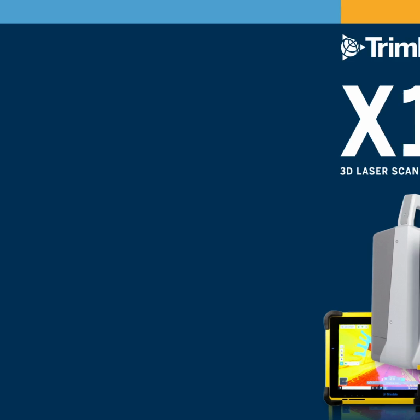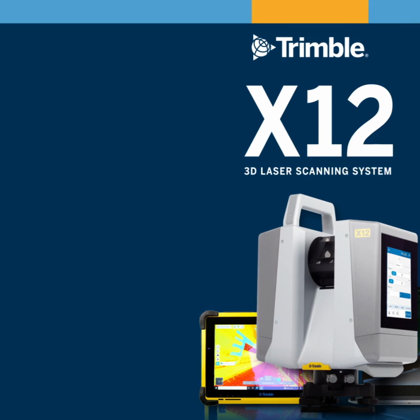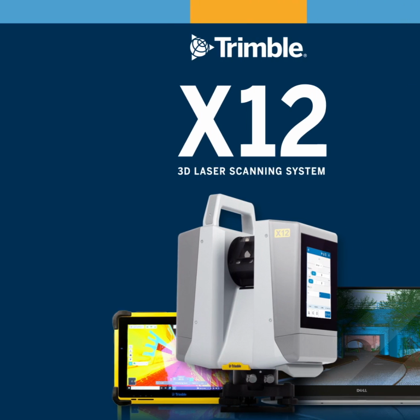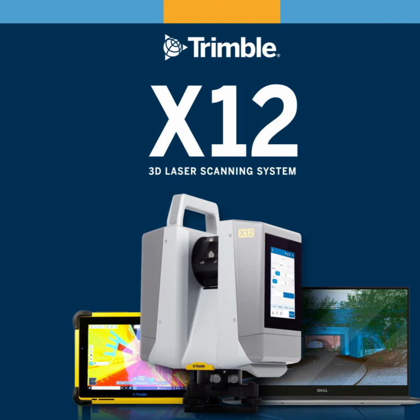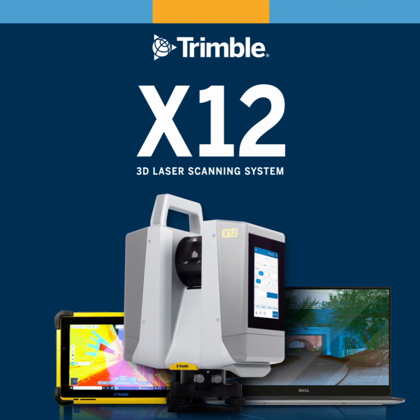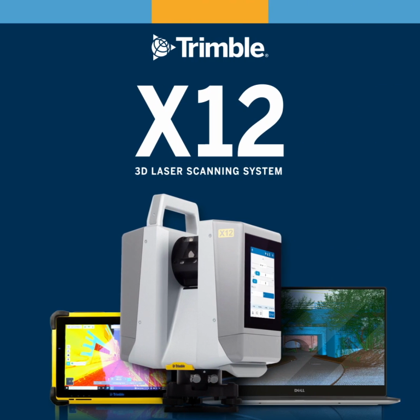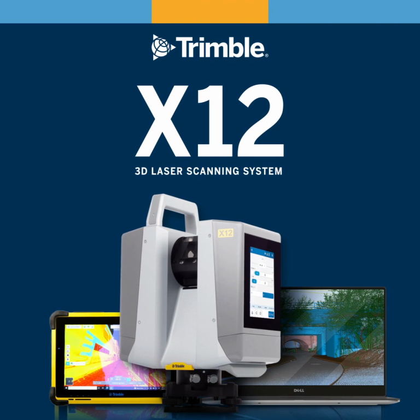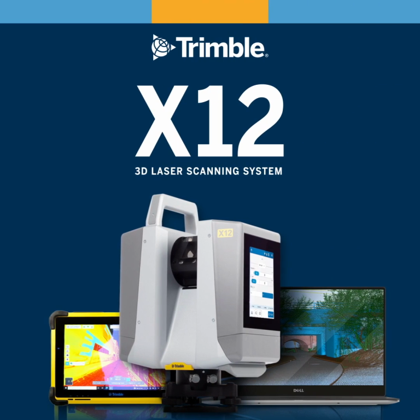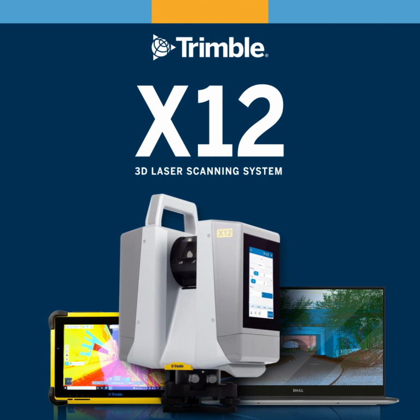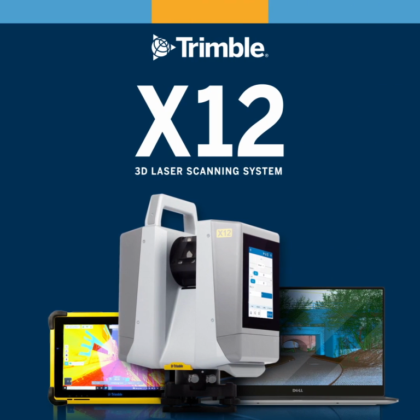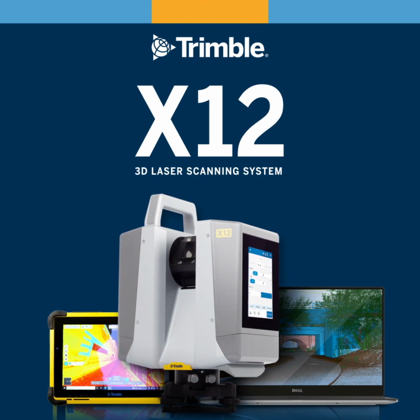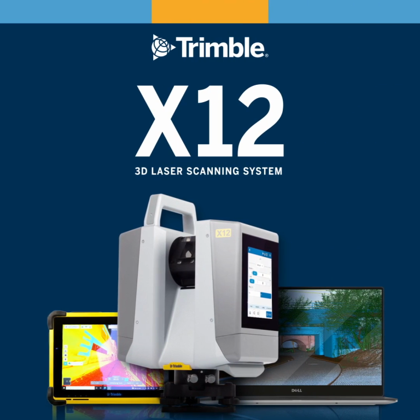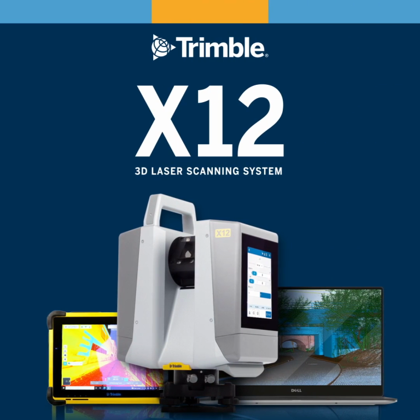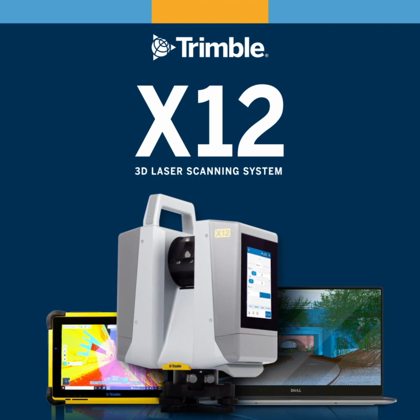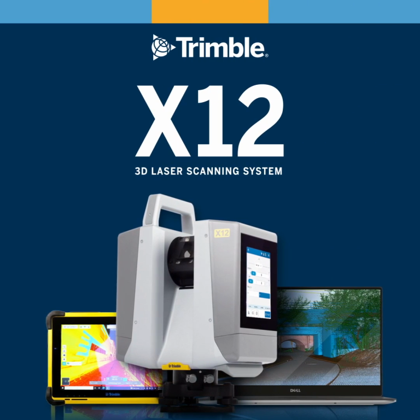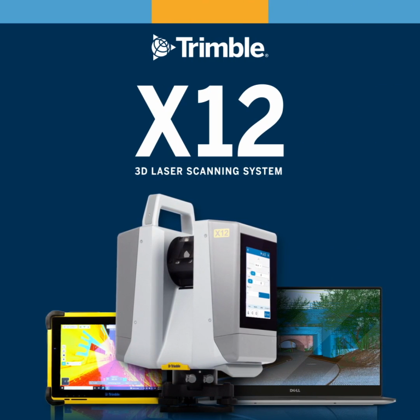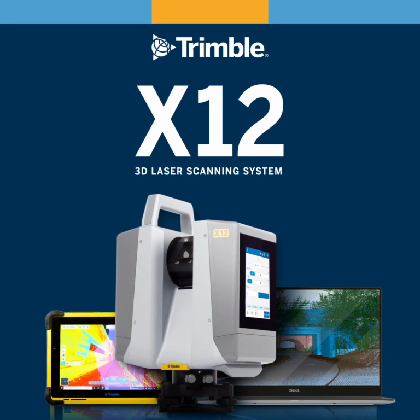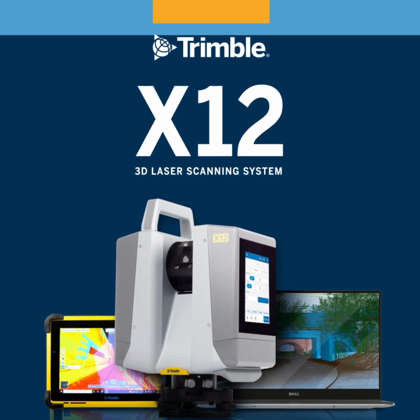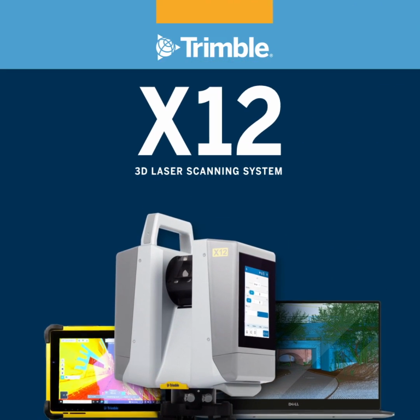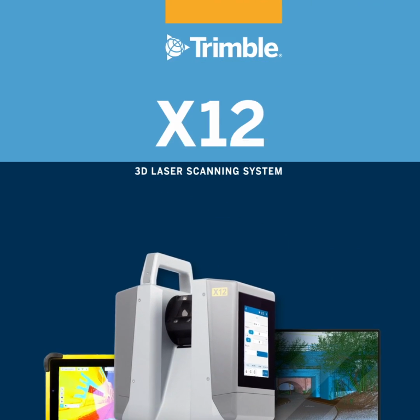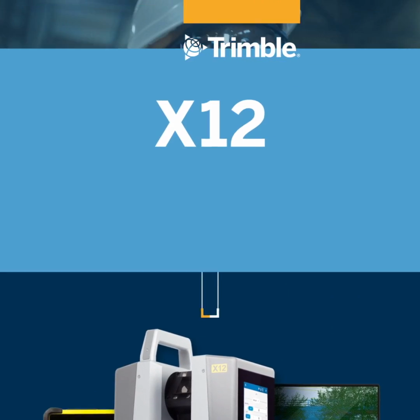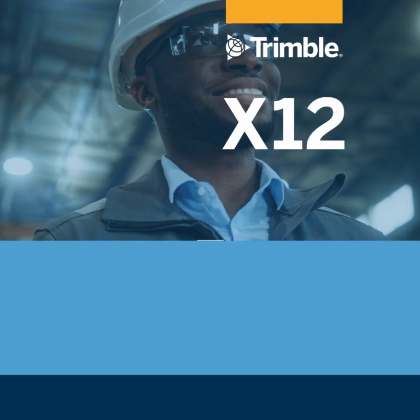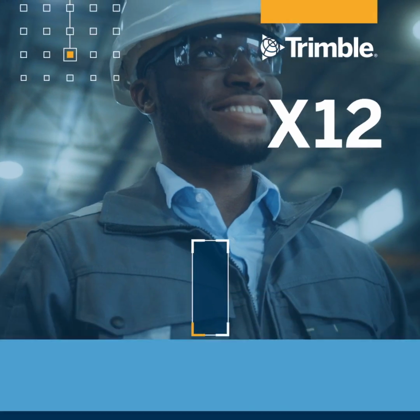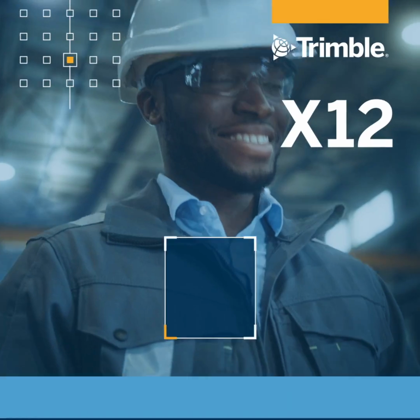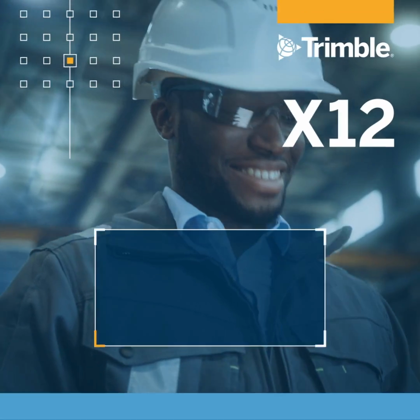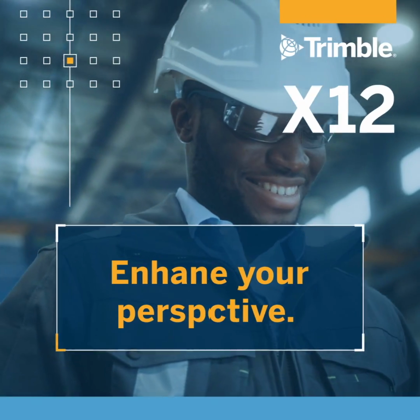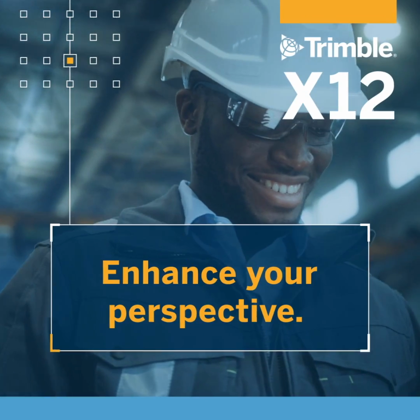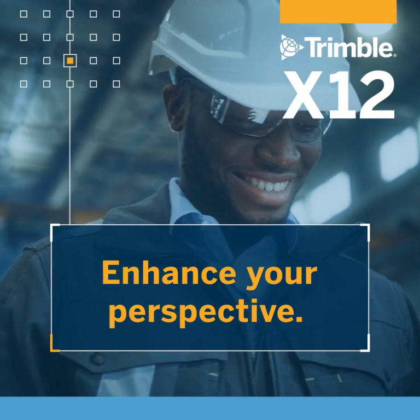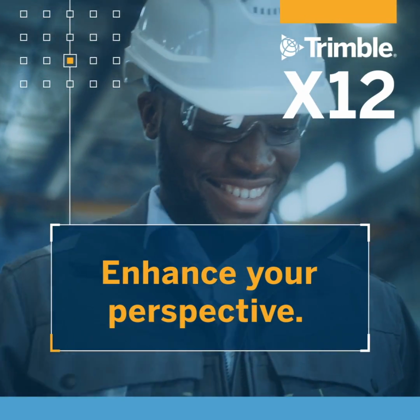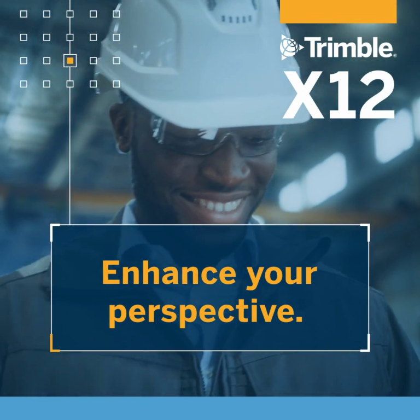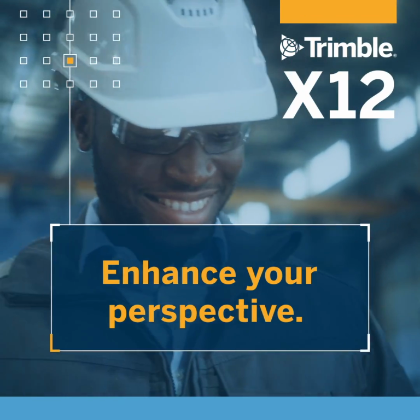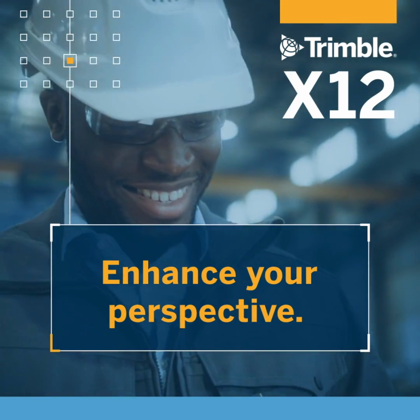Exceptional performance, no matter your experience. The Trimble X12 — enhance your perspective.